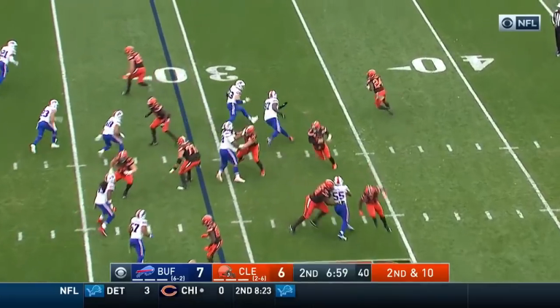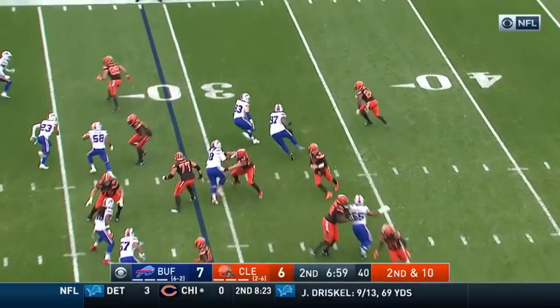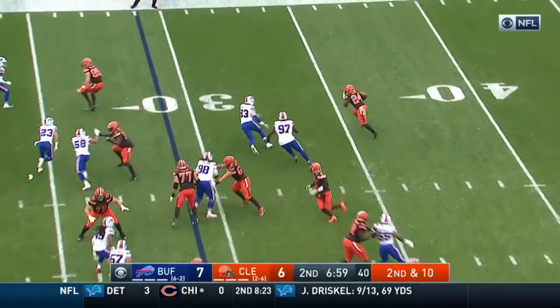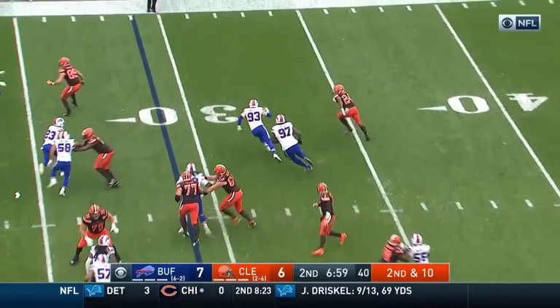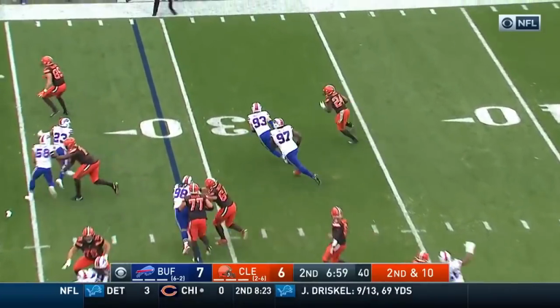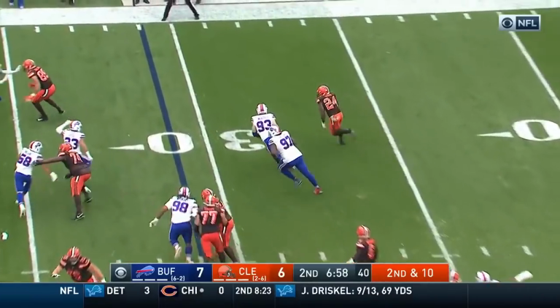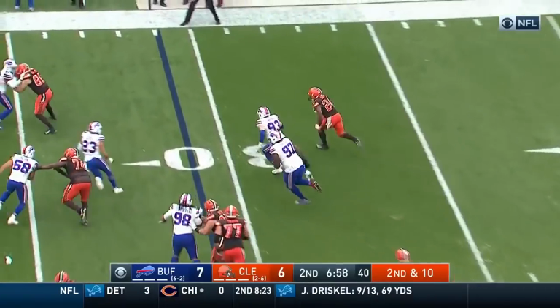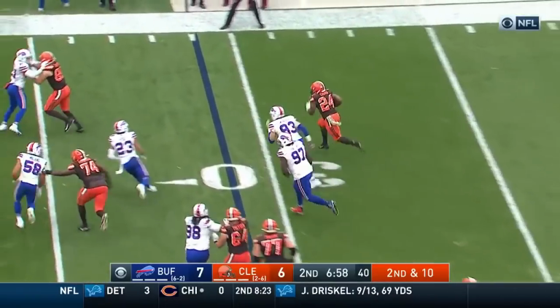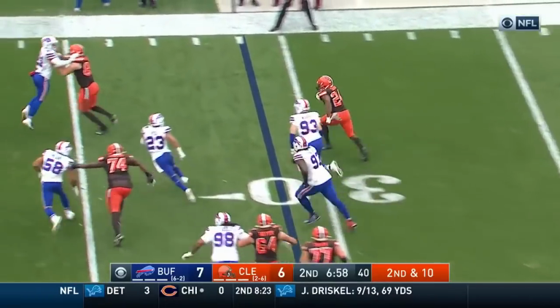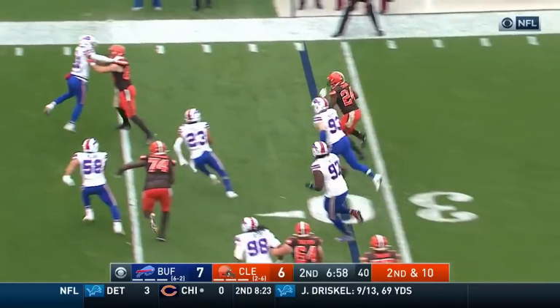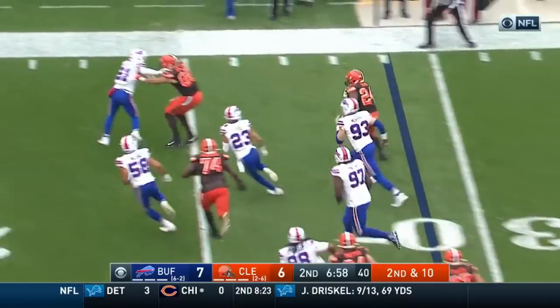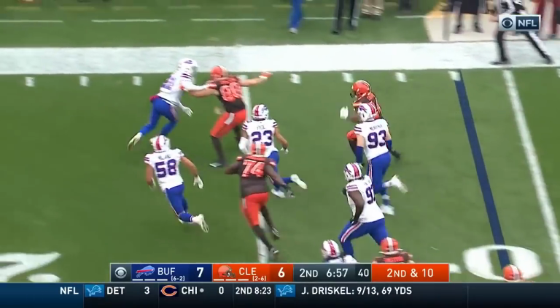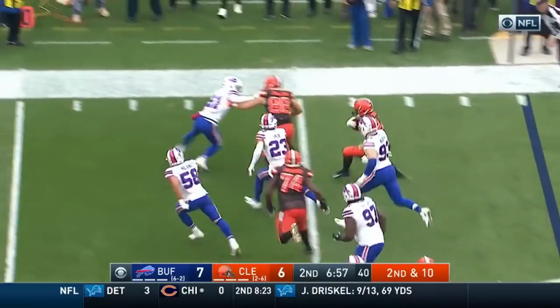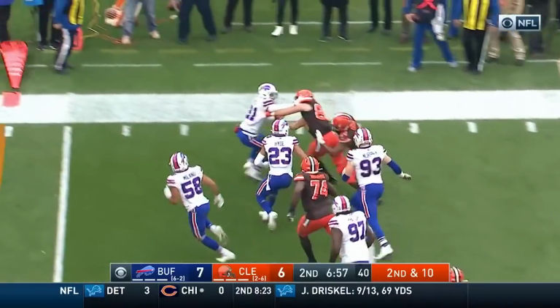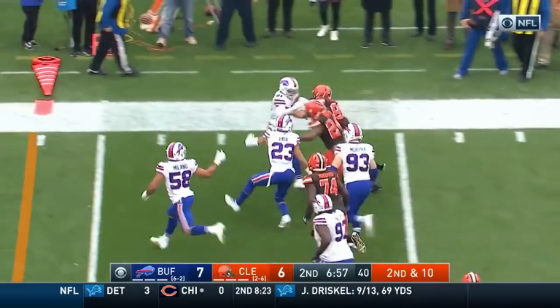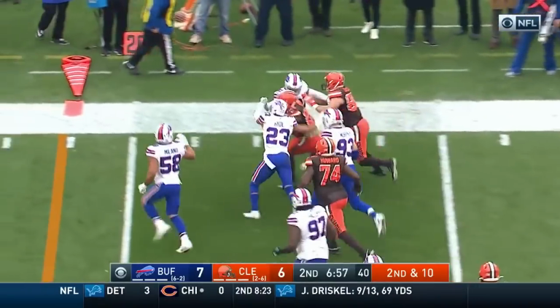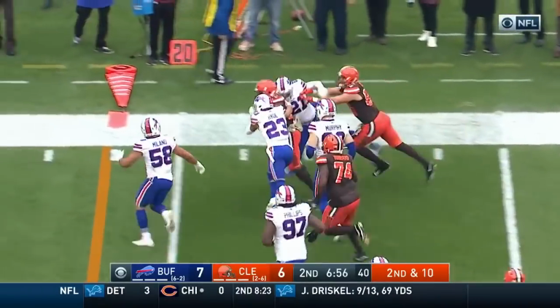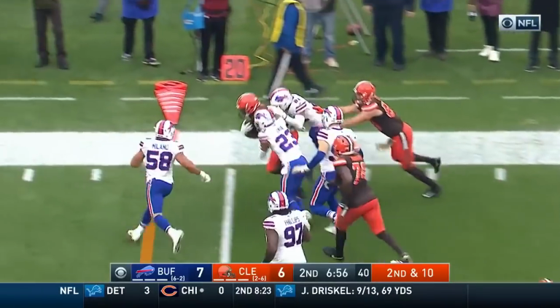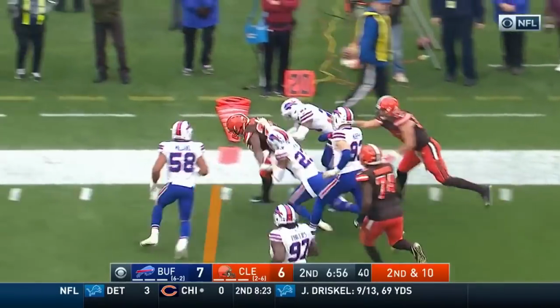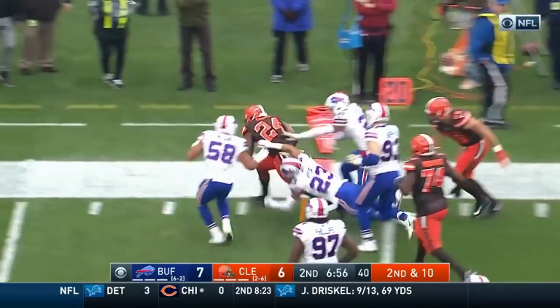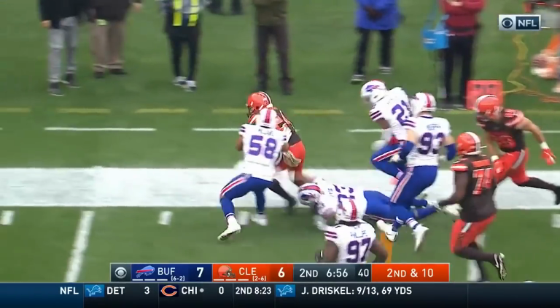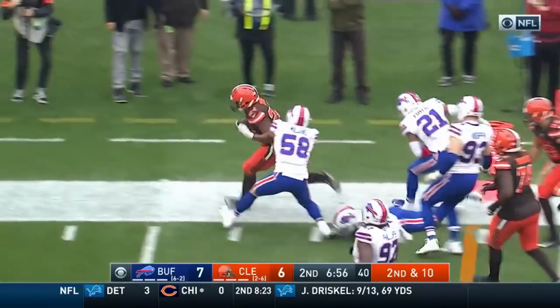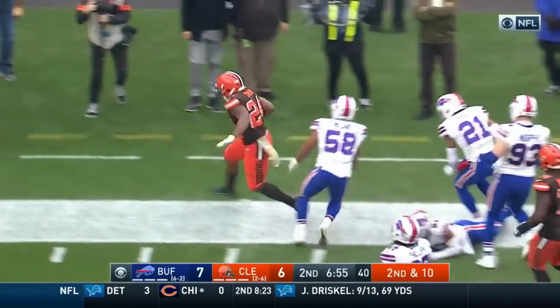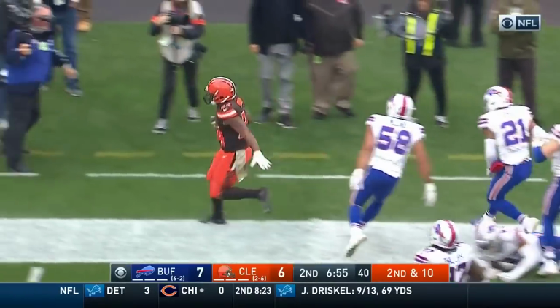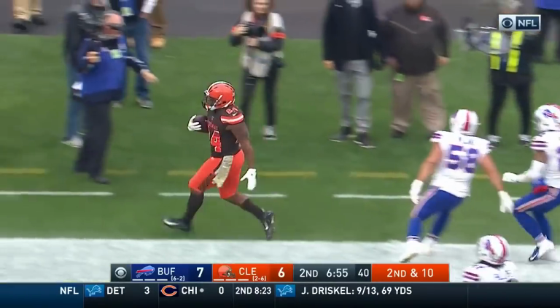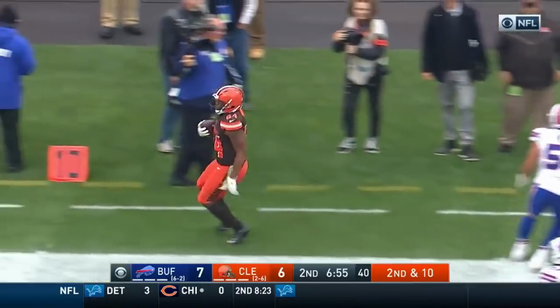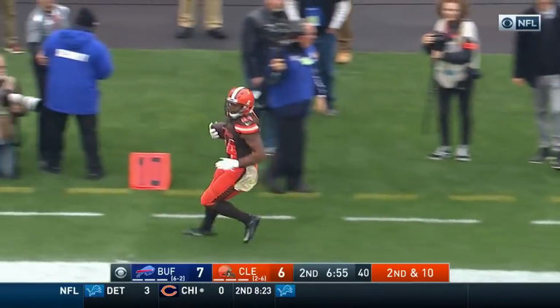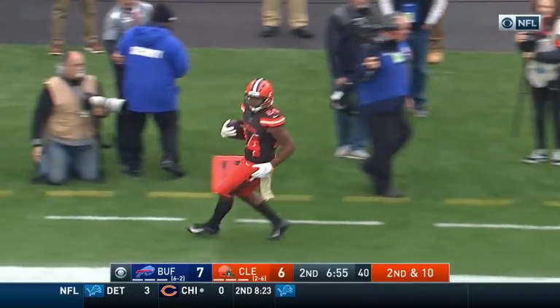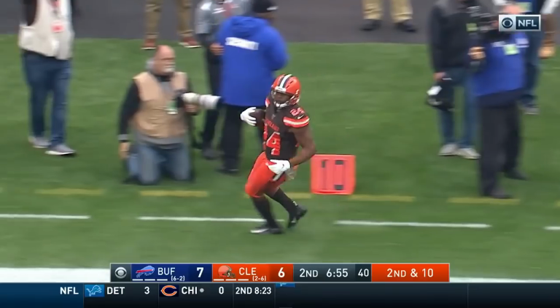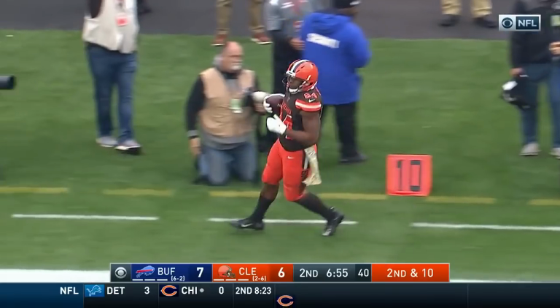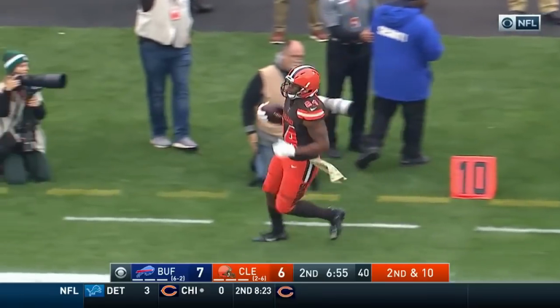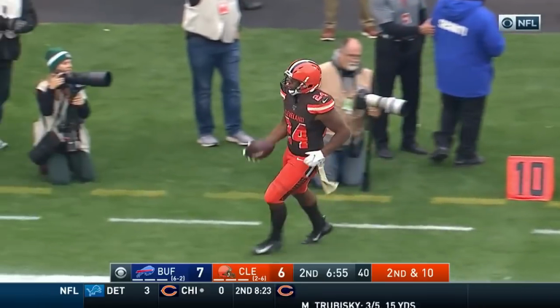Here's Chubb, flows by Murphy — another Cleveland first down.